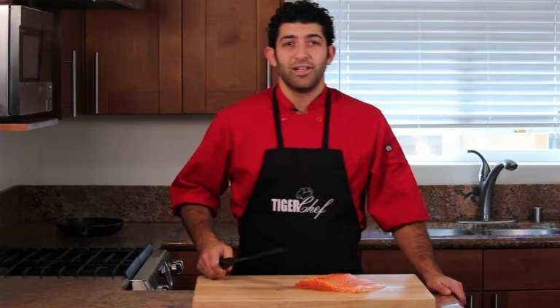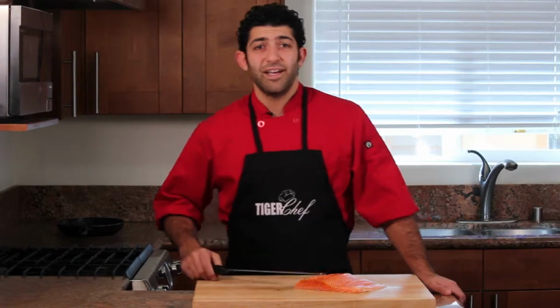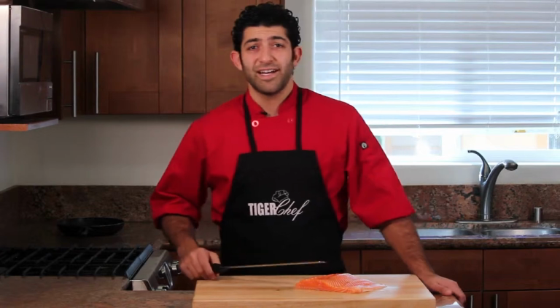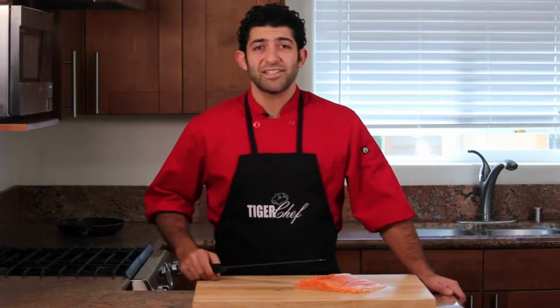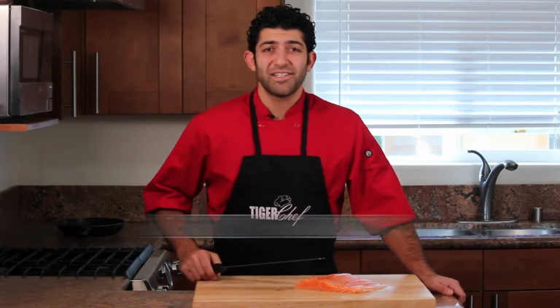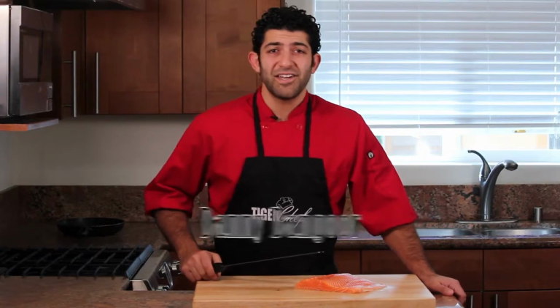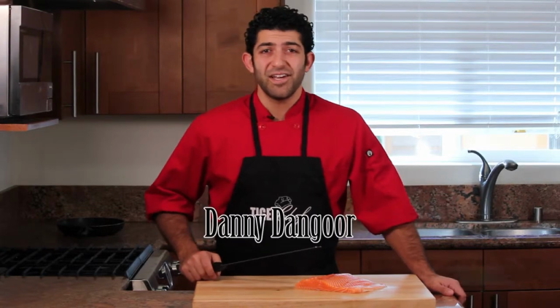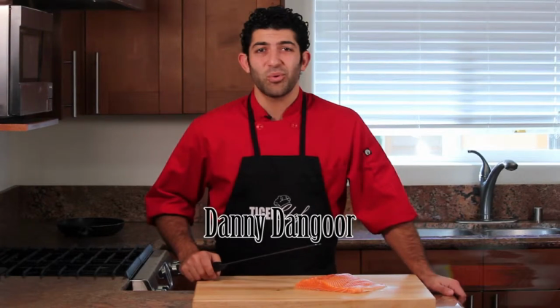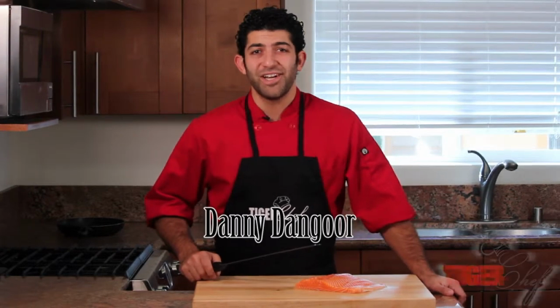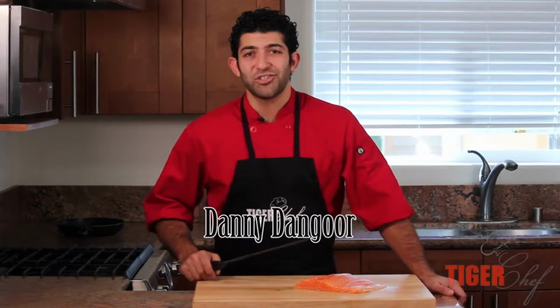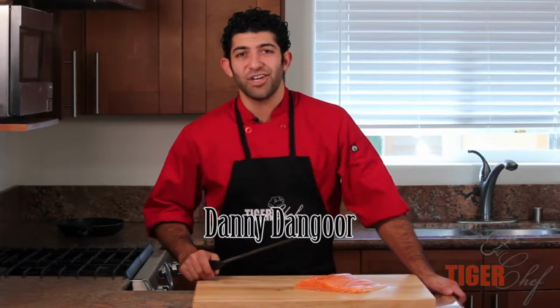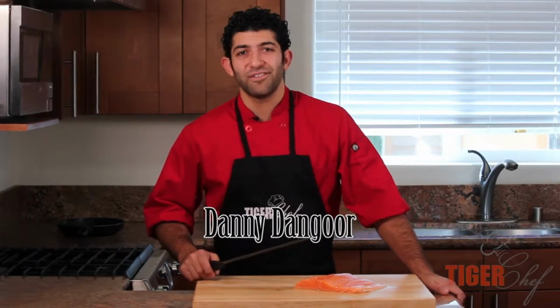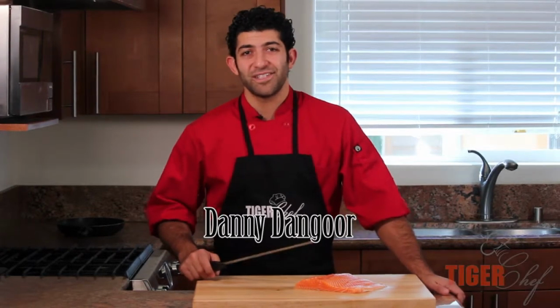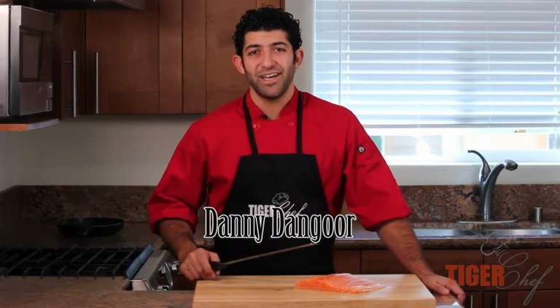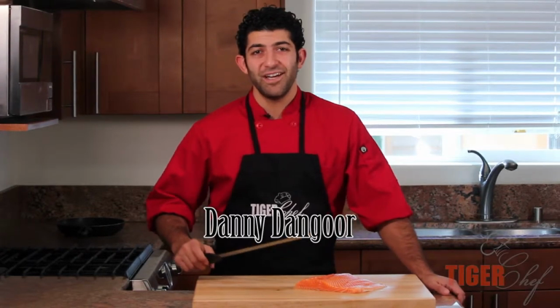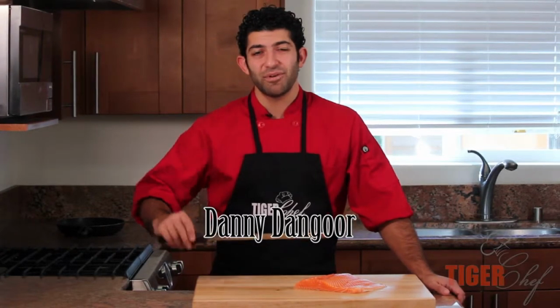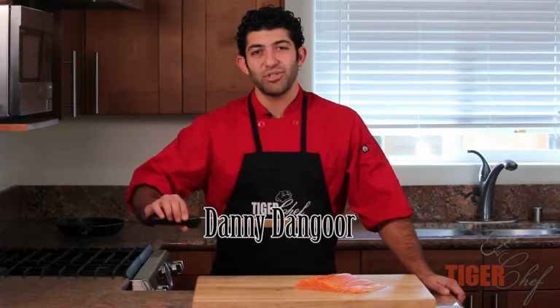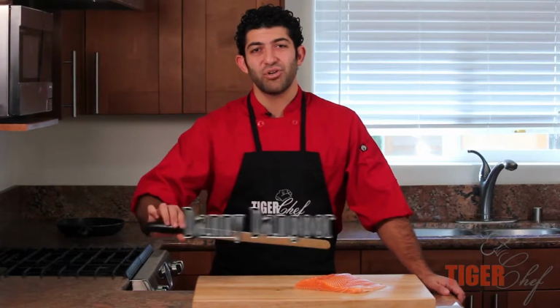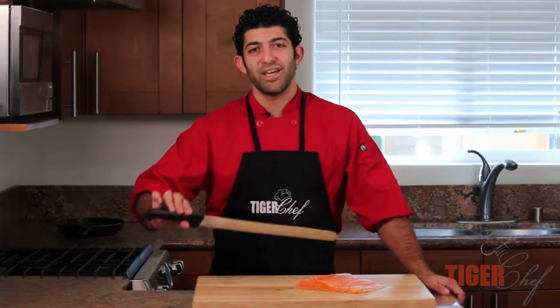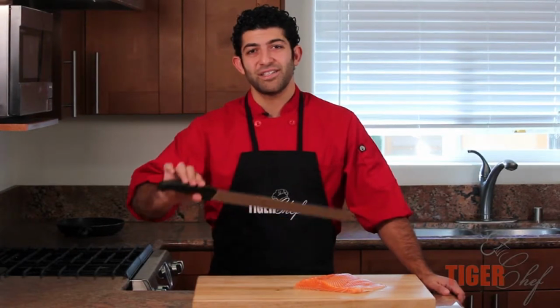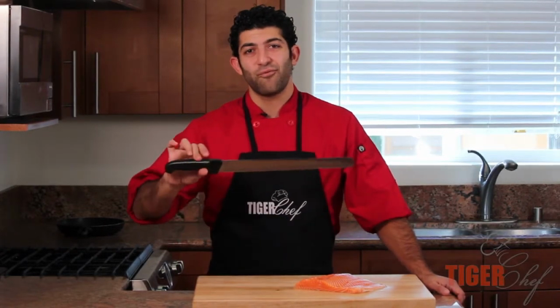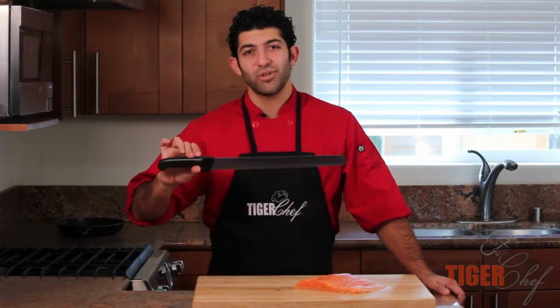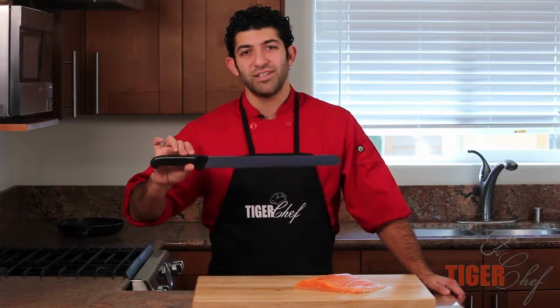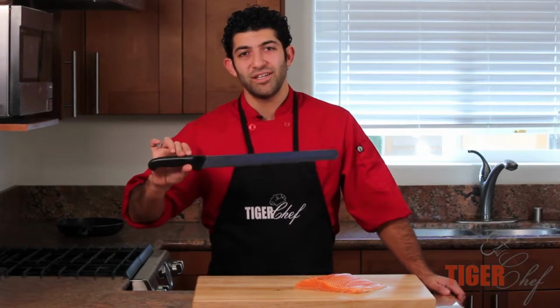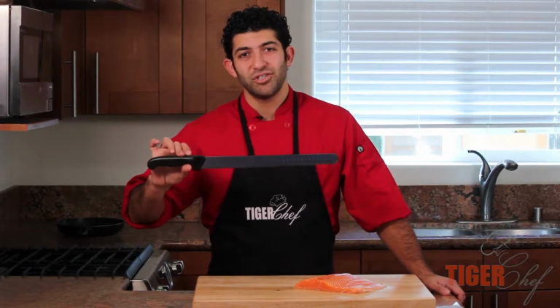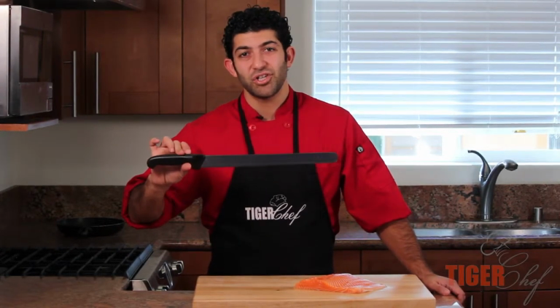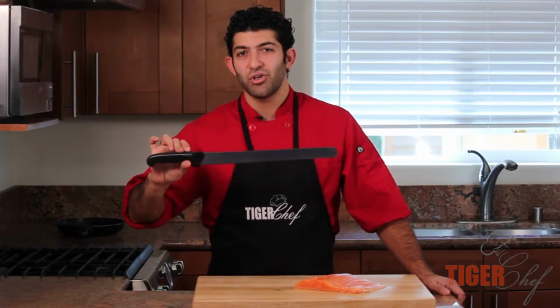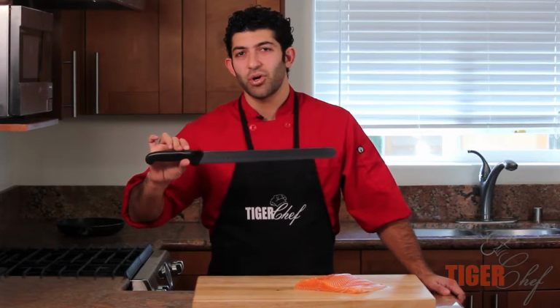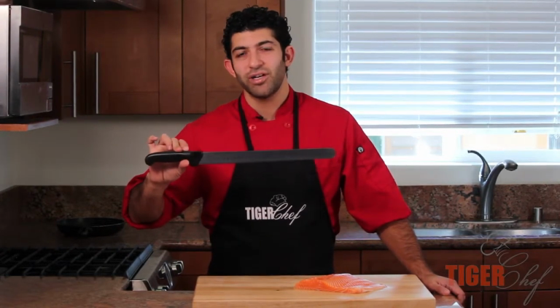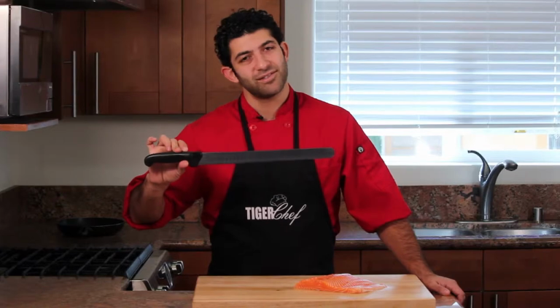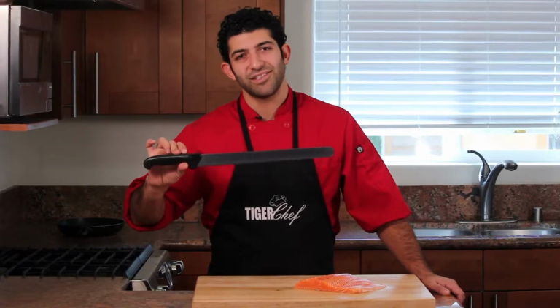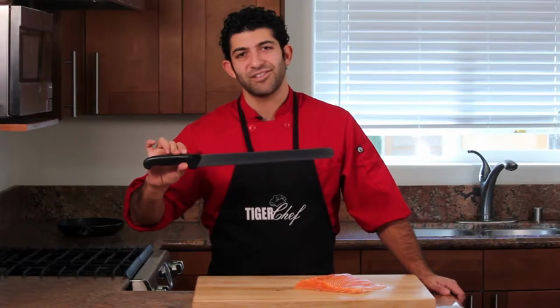Hey guys, this is Danny Dangle with Tiger Chef and today I'm going to be showcasing the 14-inch Euro Cut Slicer.